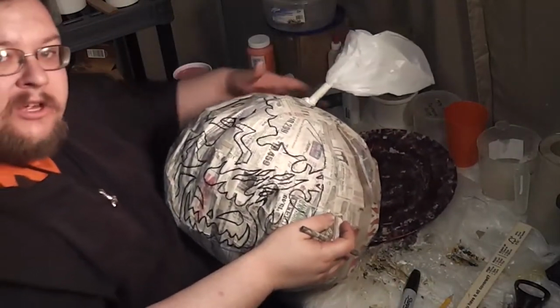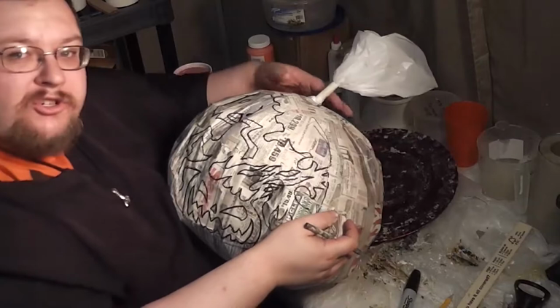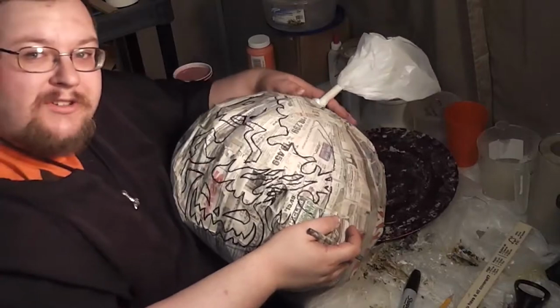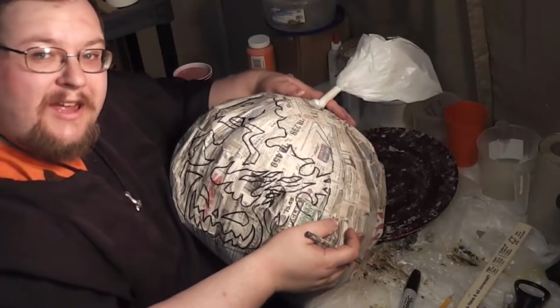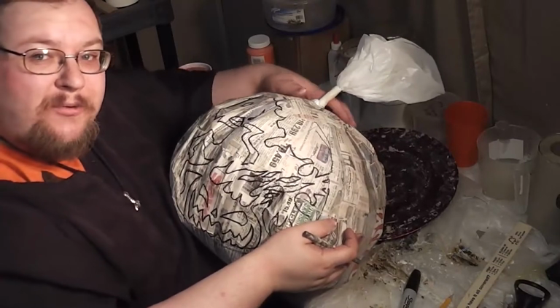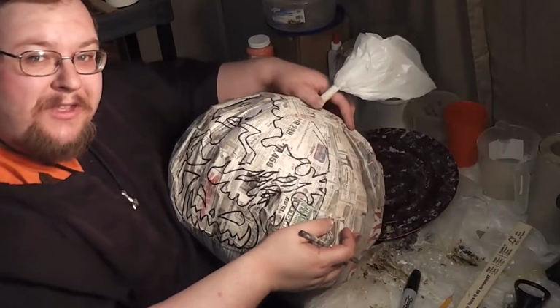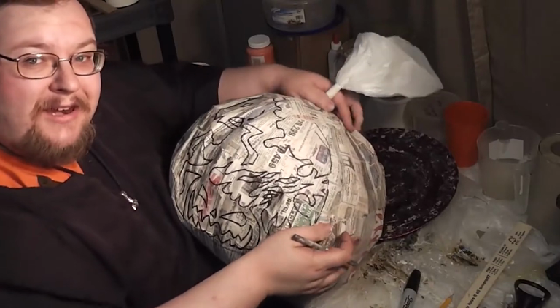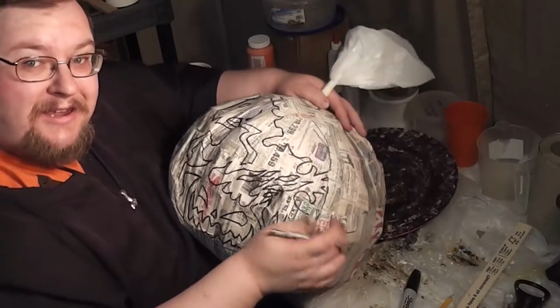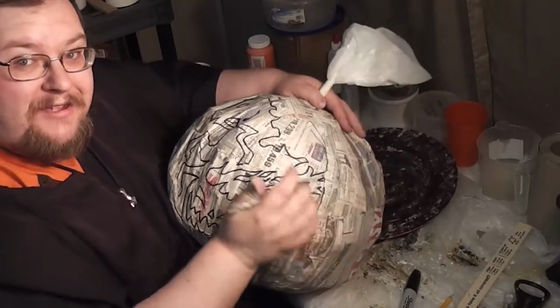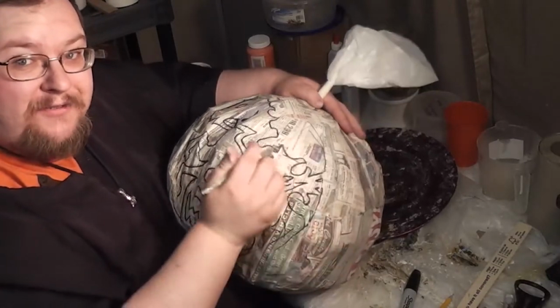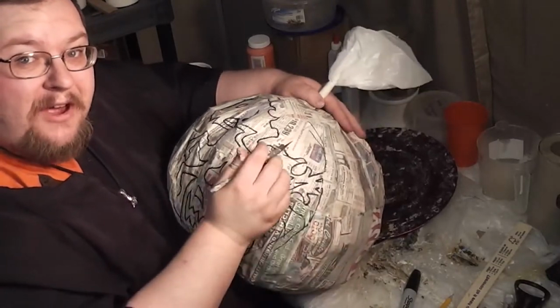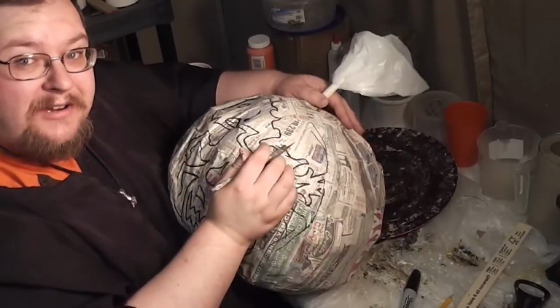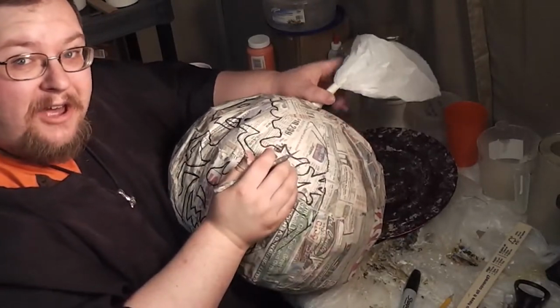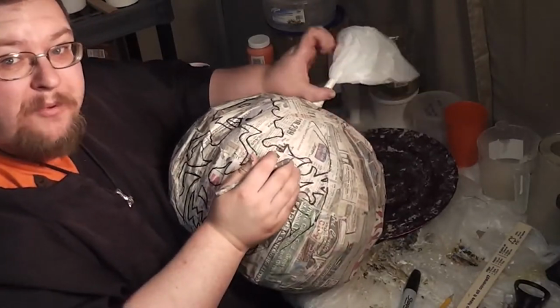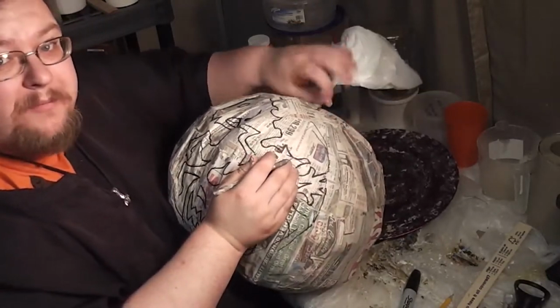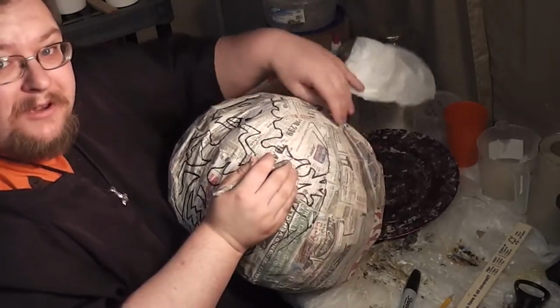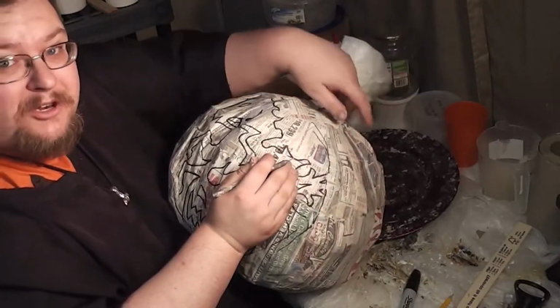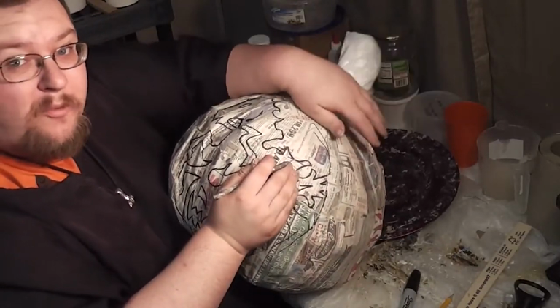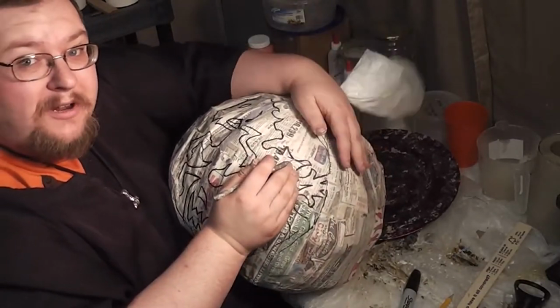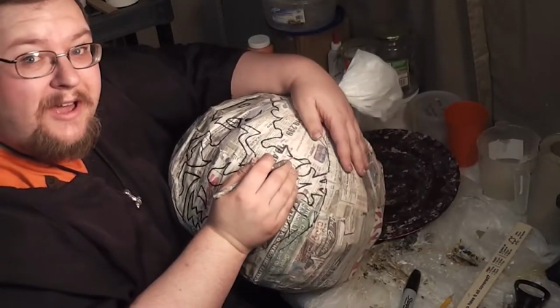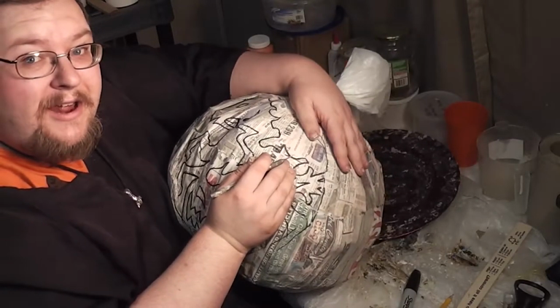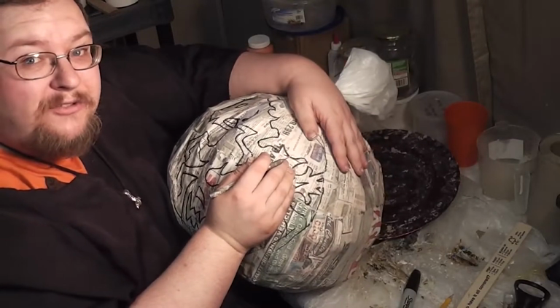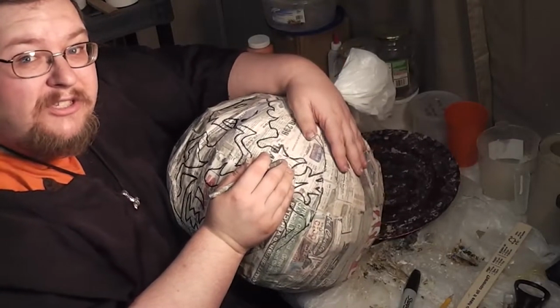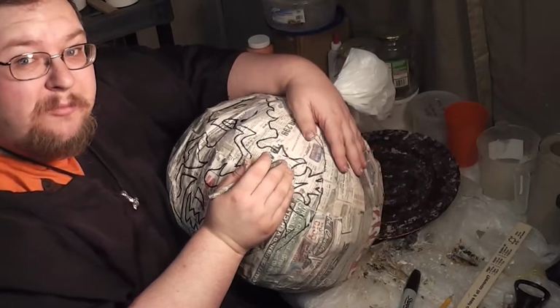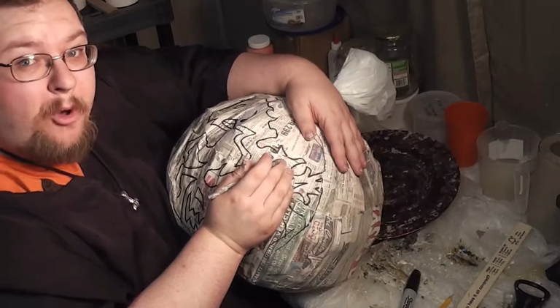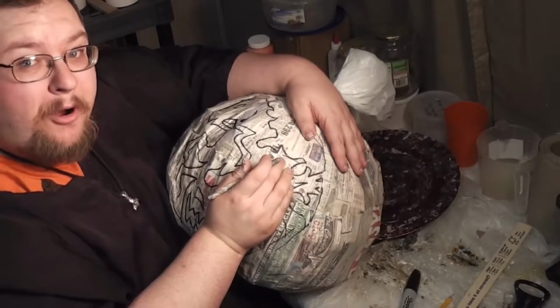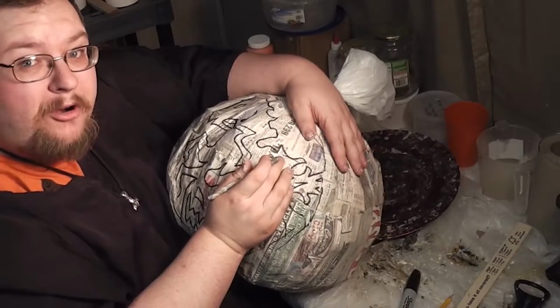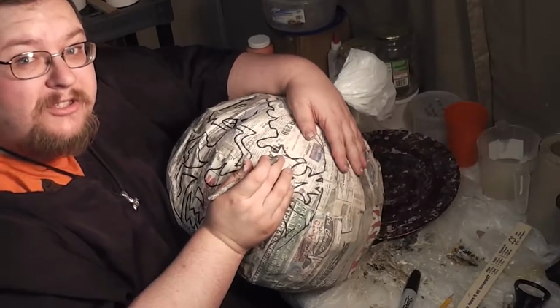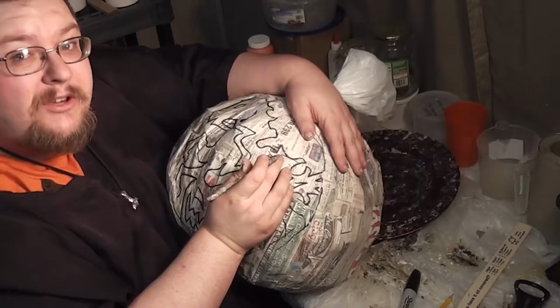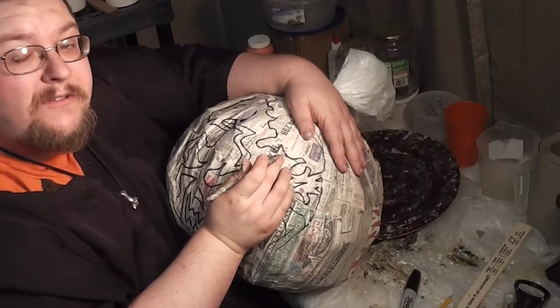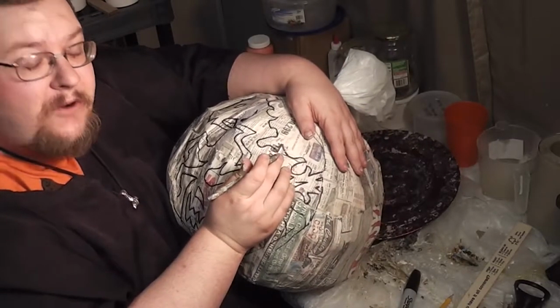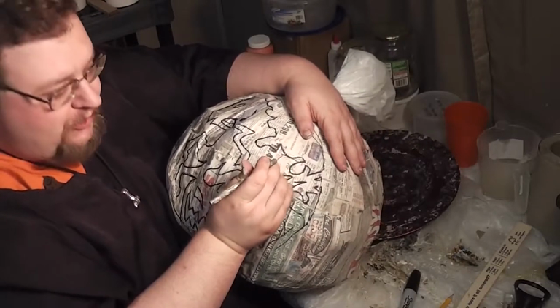Just like with any fine cut pumpkin, you want to cut out the small parts first.